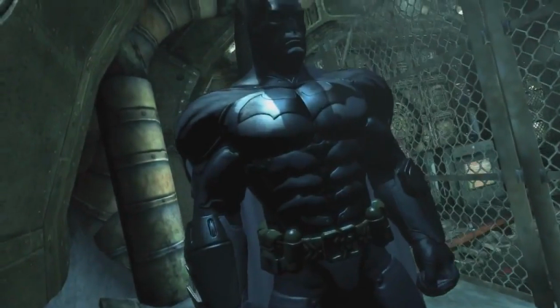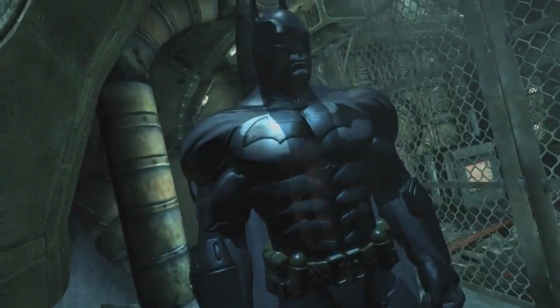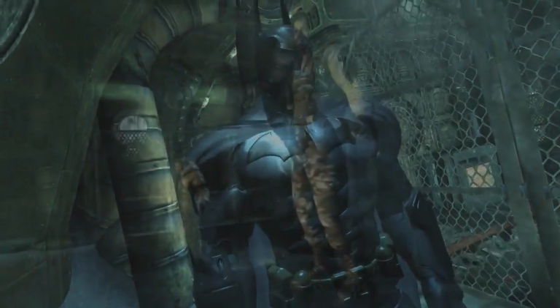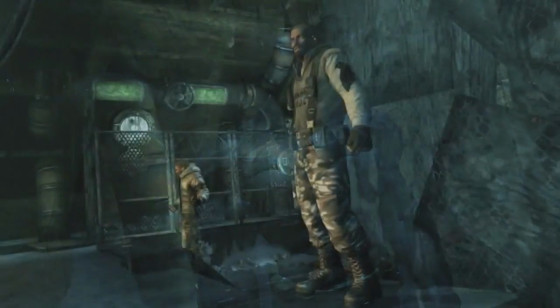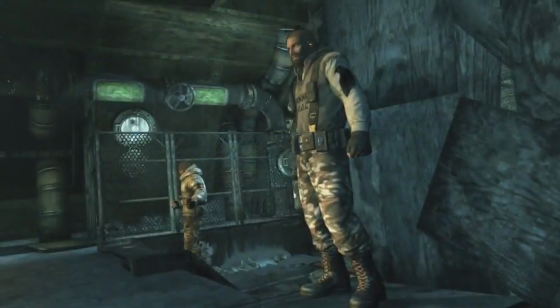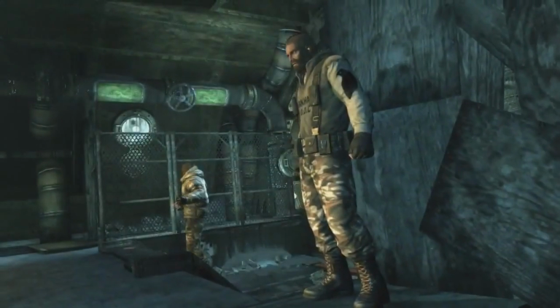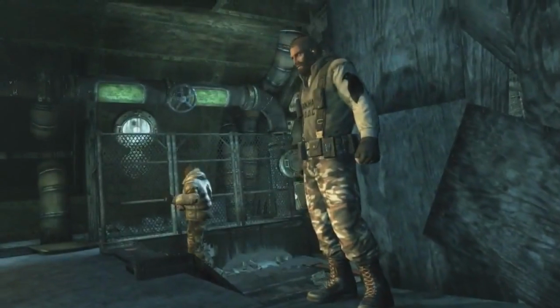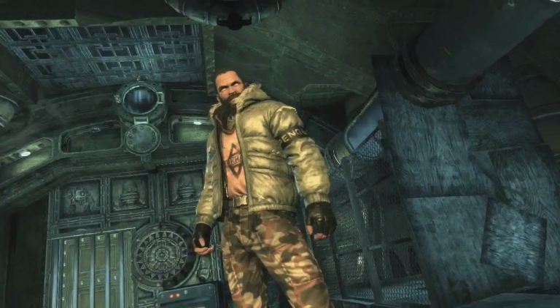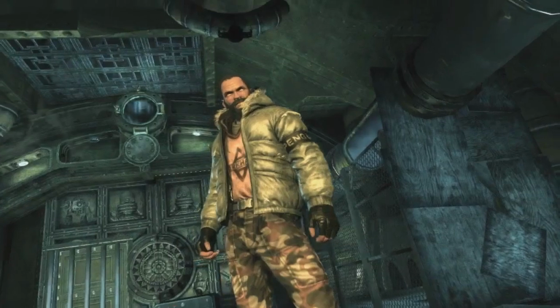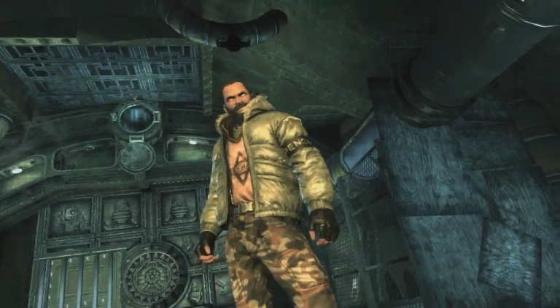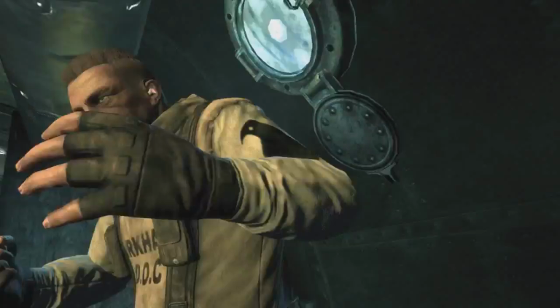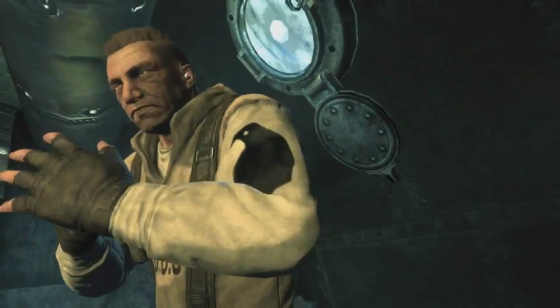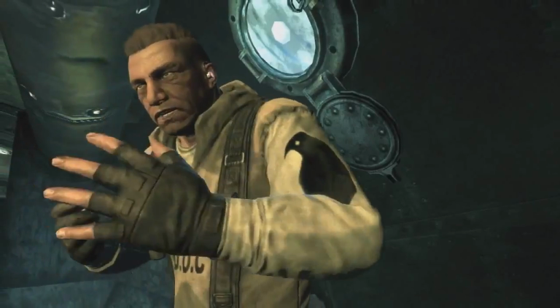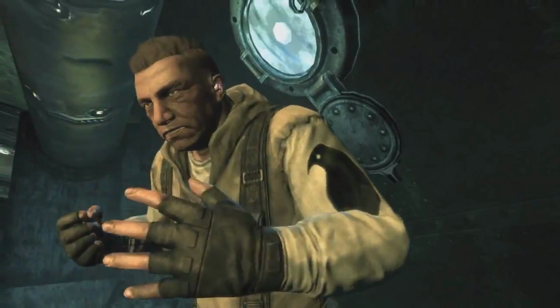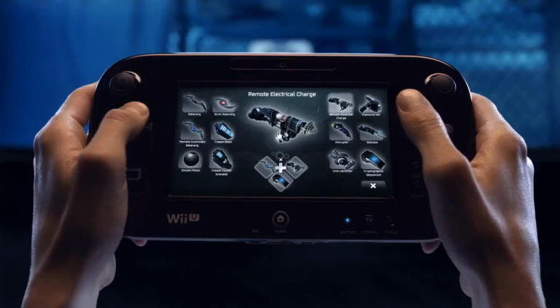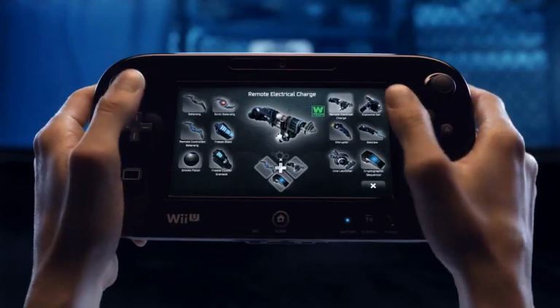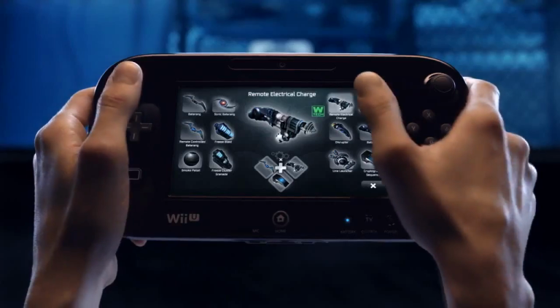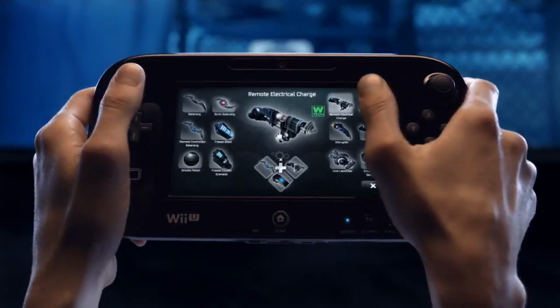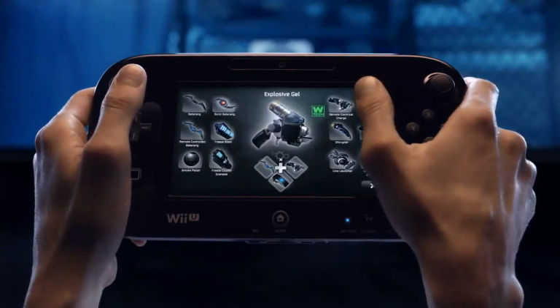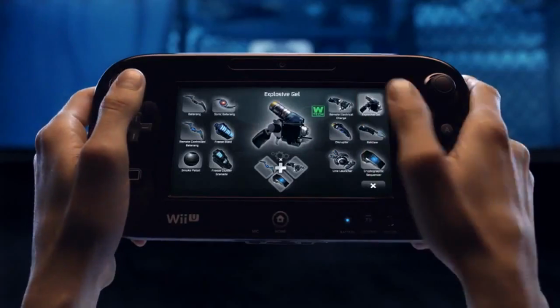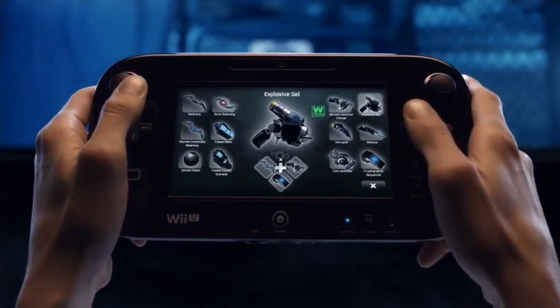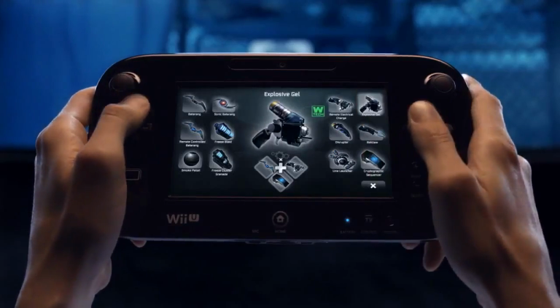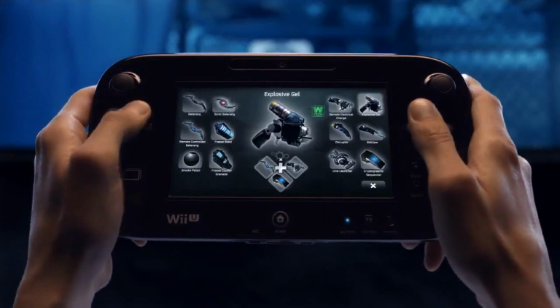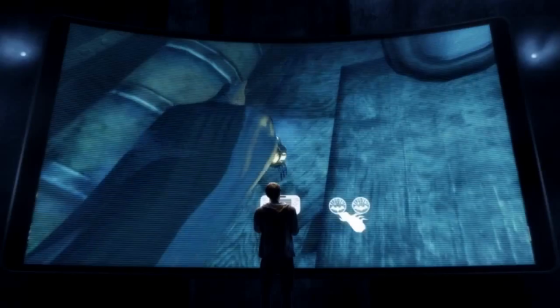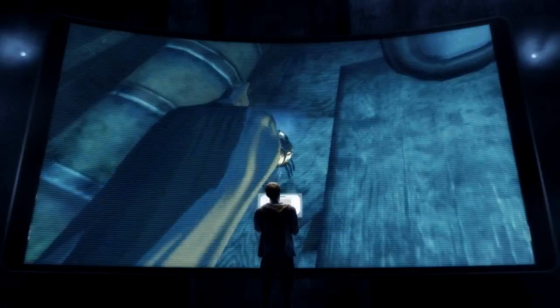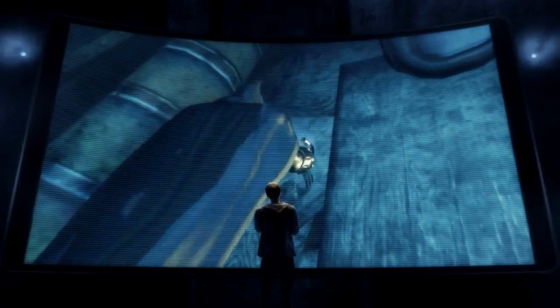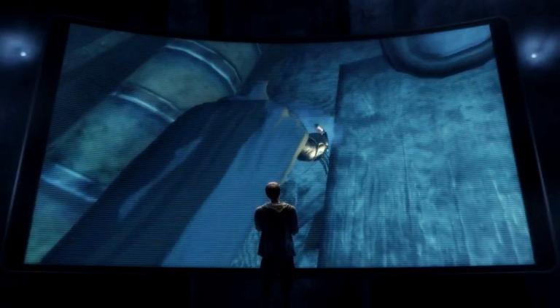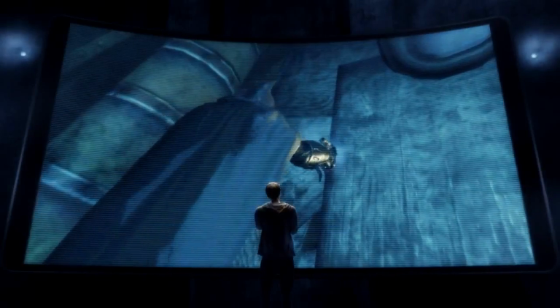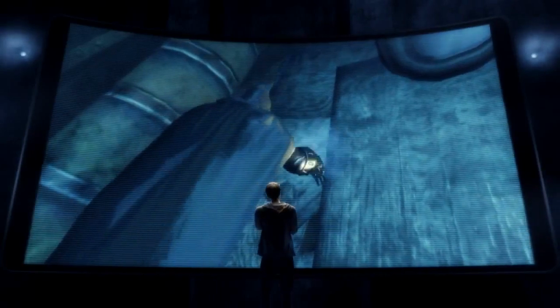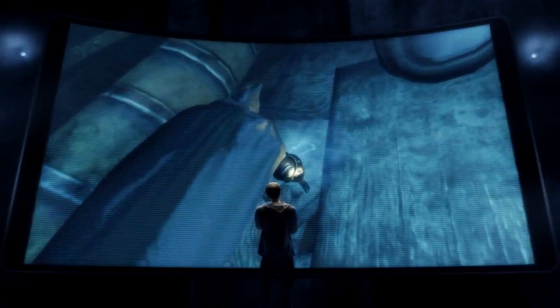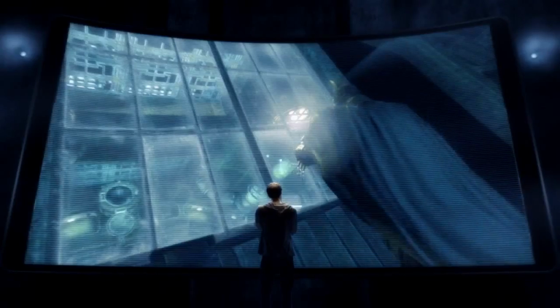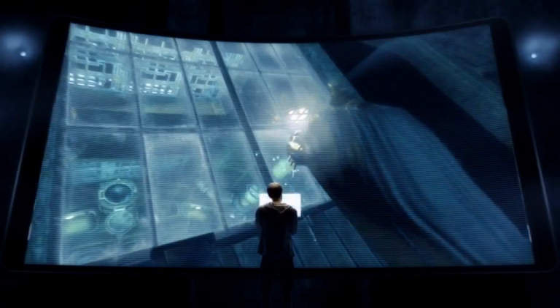Faced with a room full of enemies, even the odds by strategically placing explosive gel throughout the corridor's weakened walls.